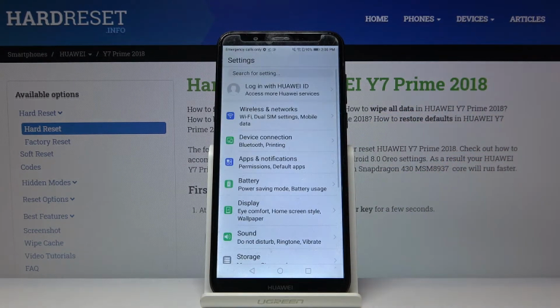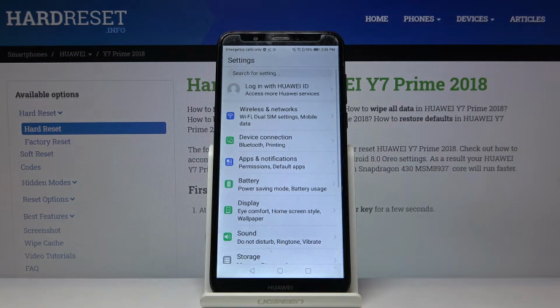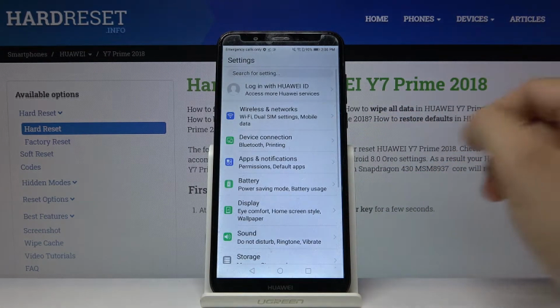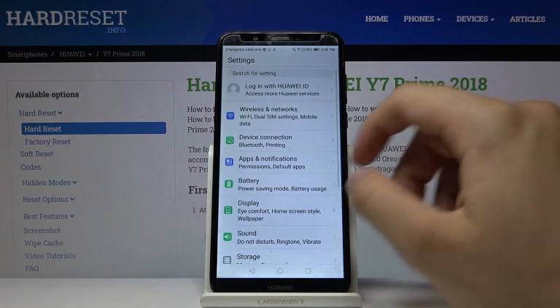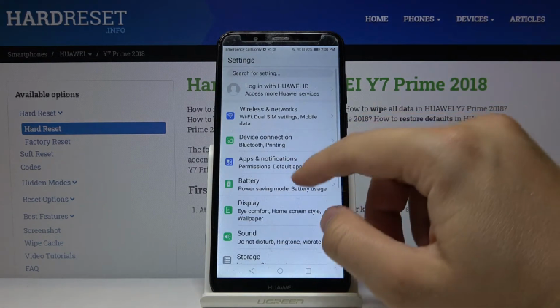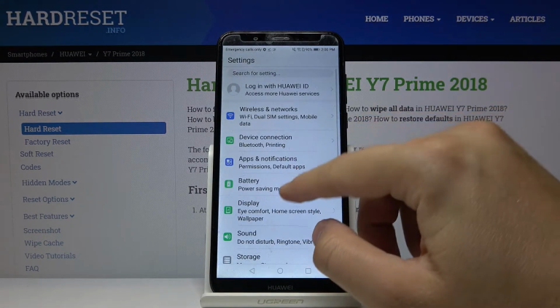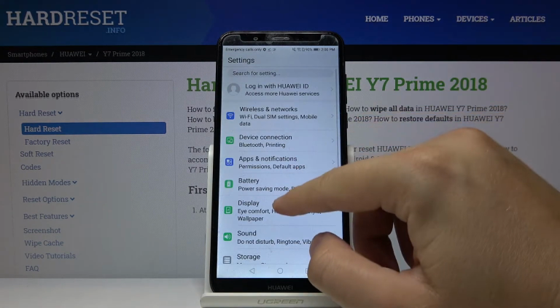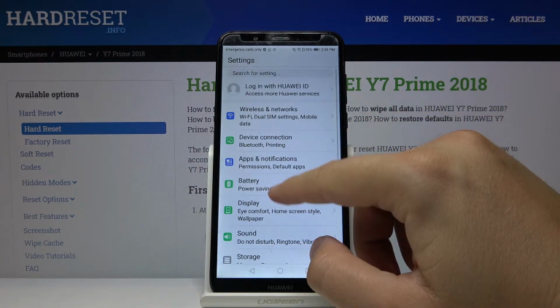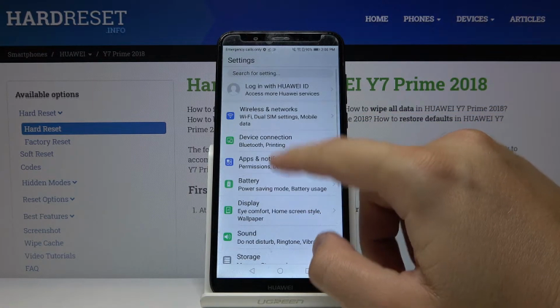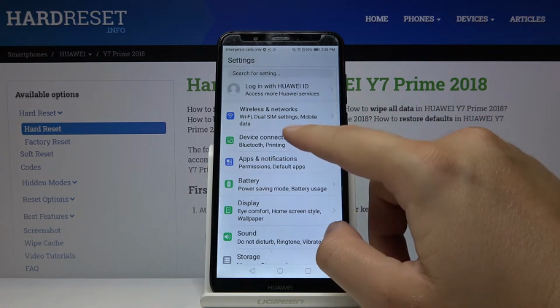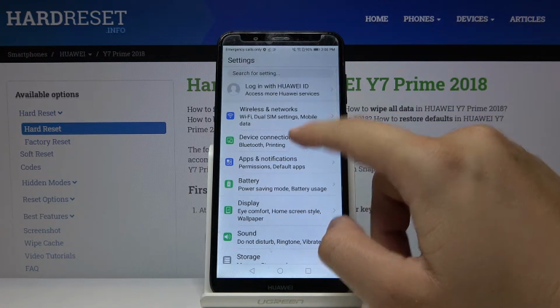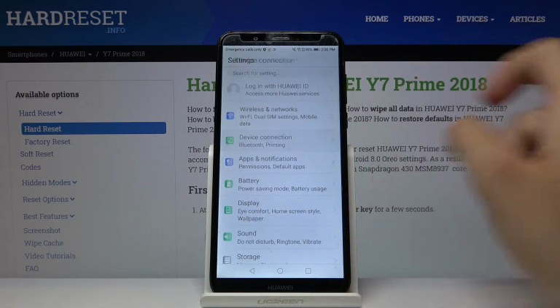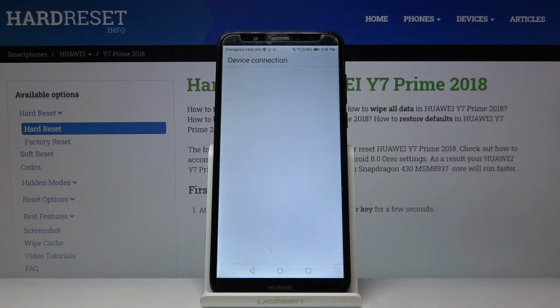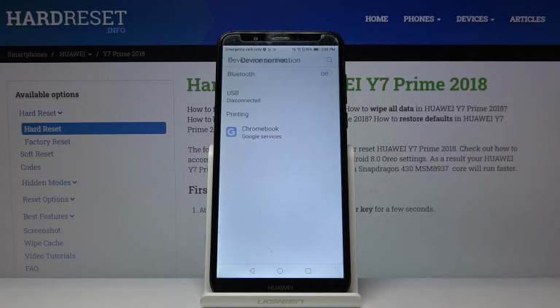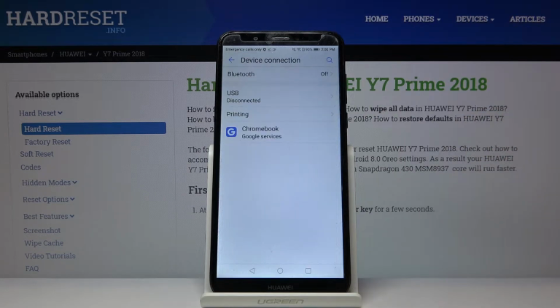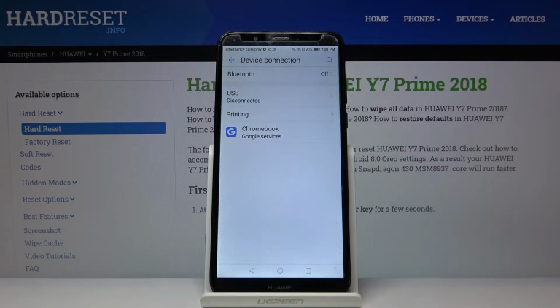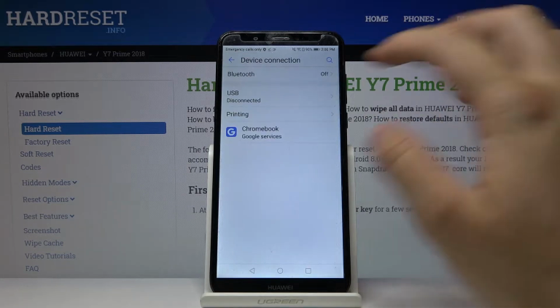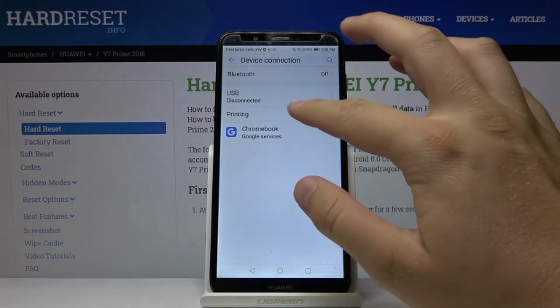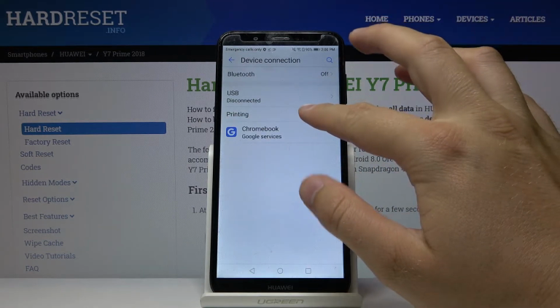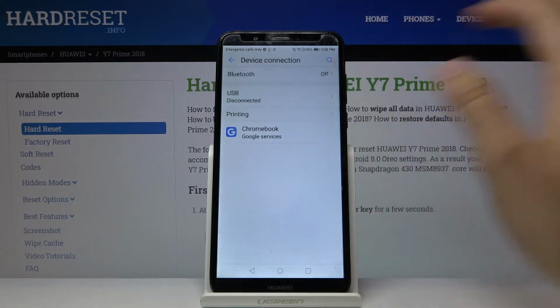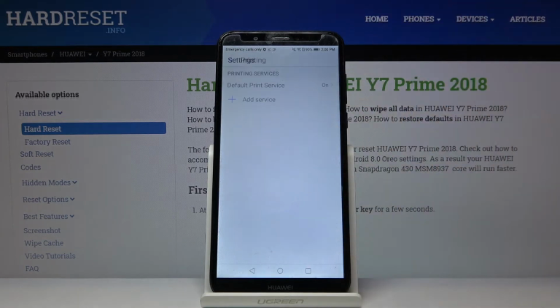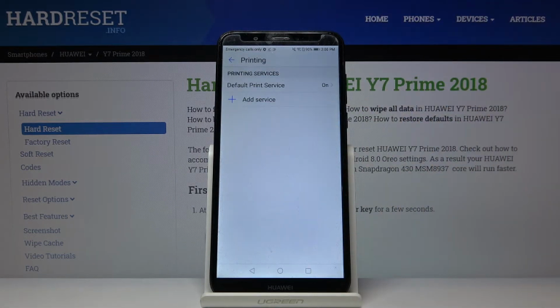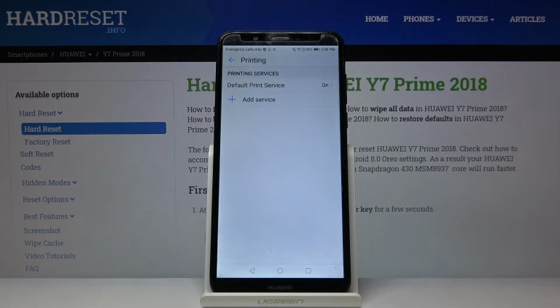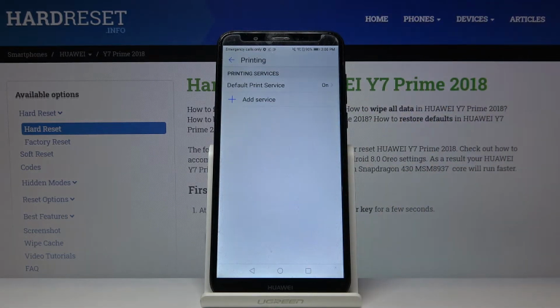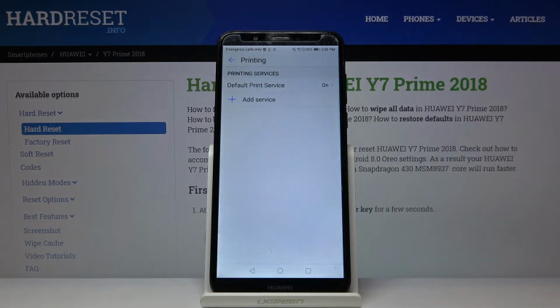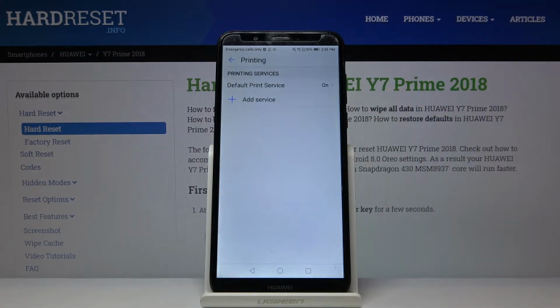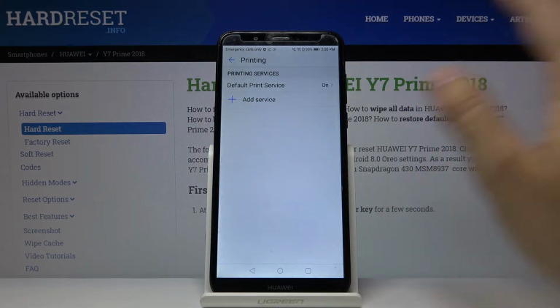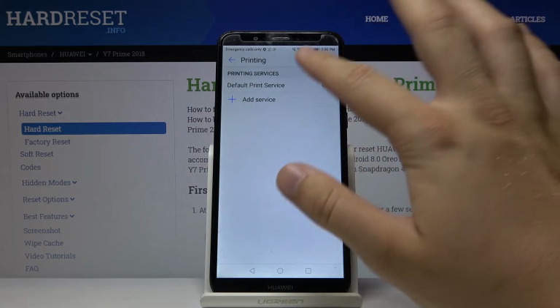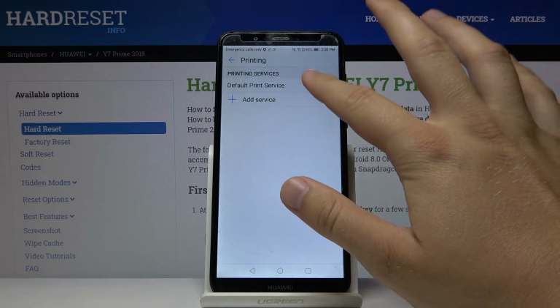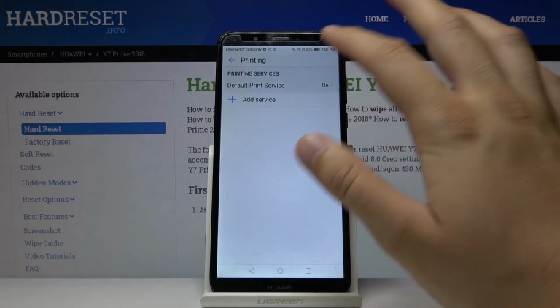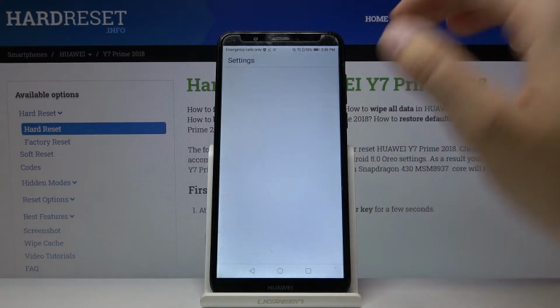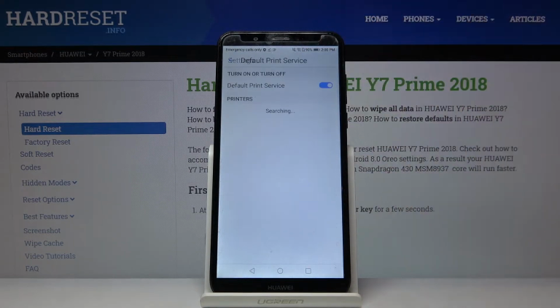Right now you have to click on Device Connection, tap on Printing, and go to the Default Print Service.